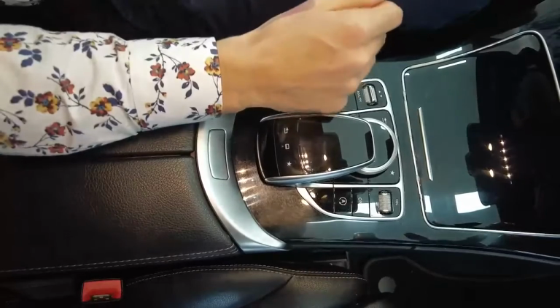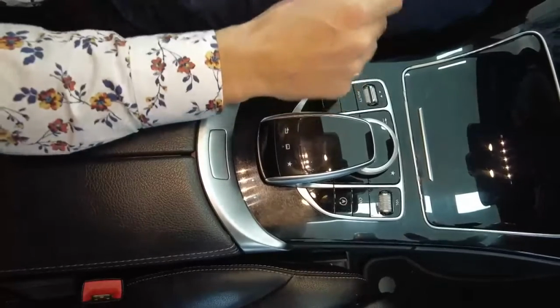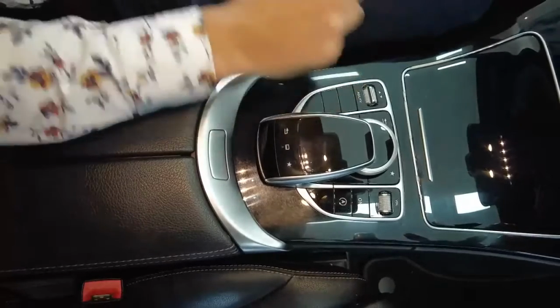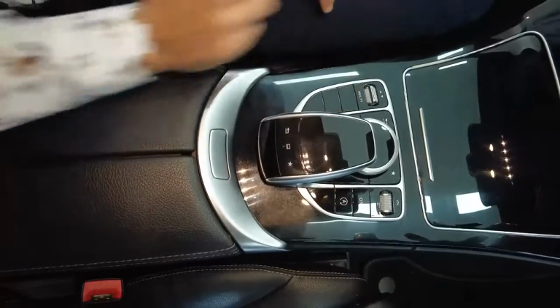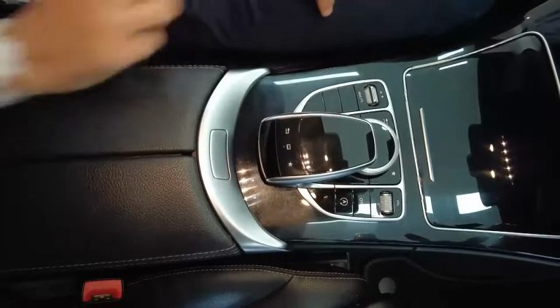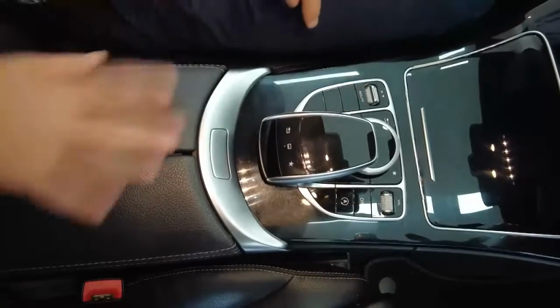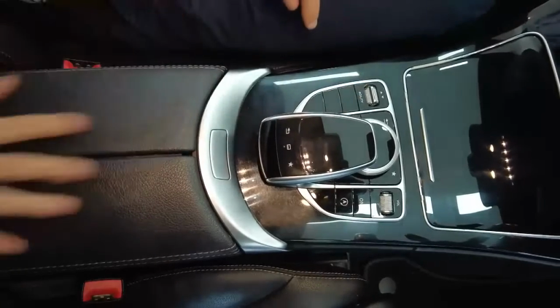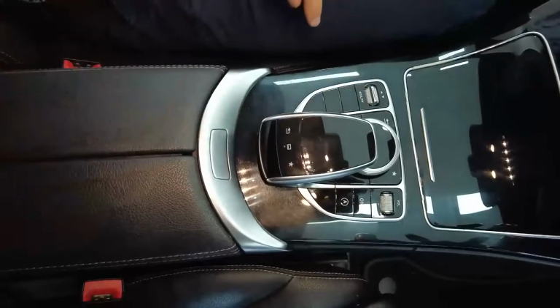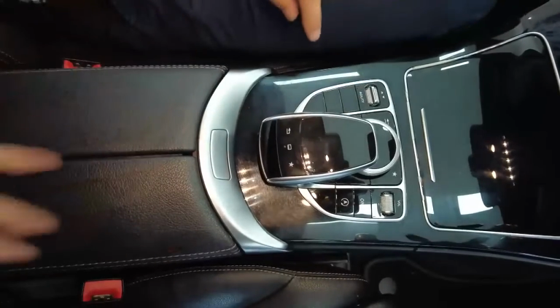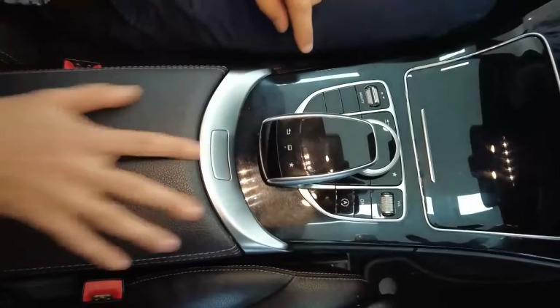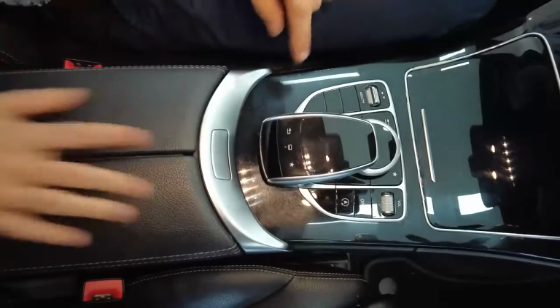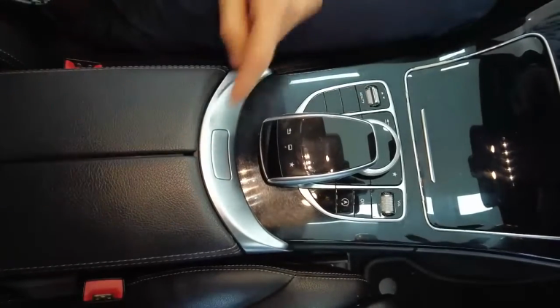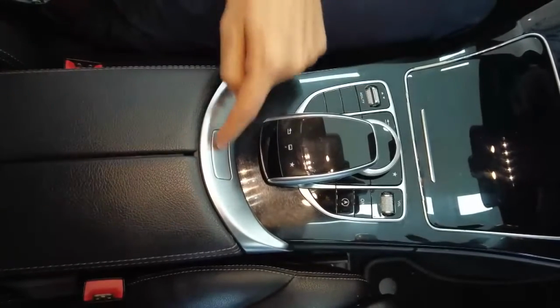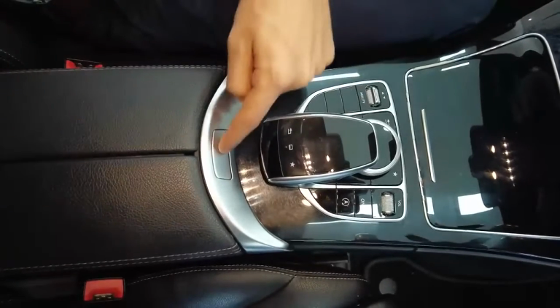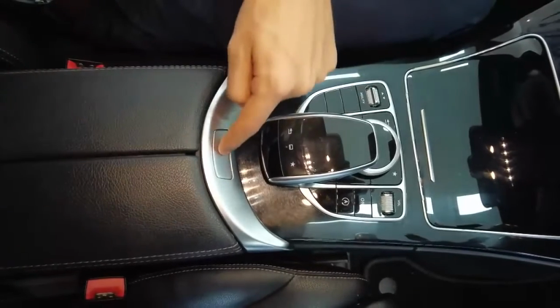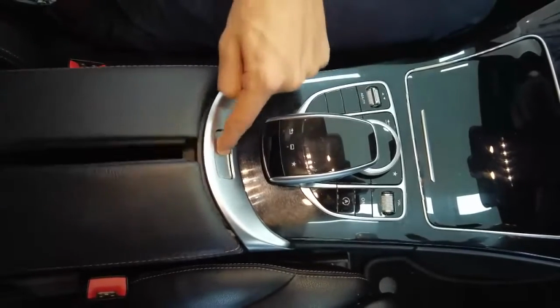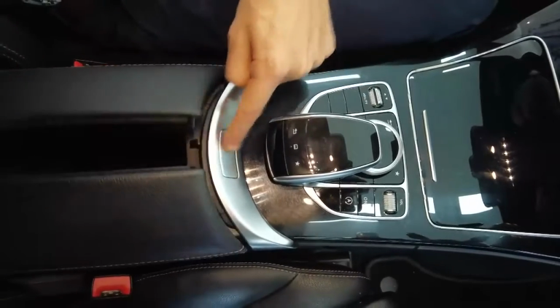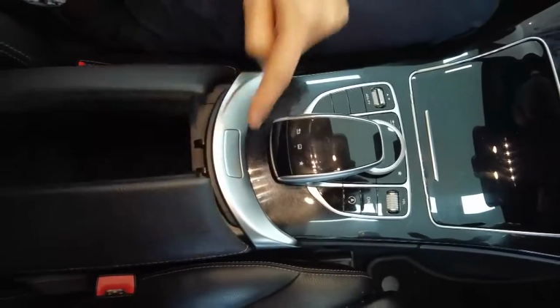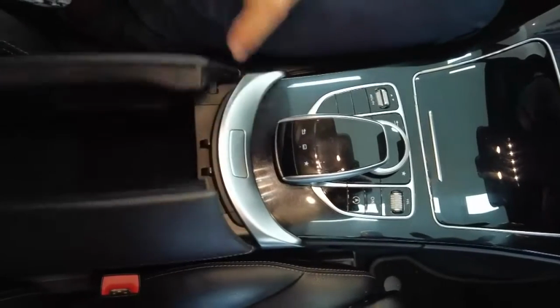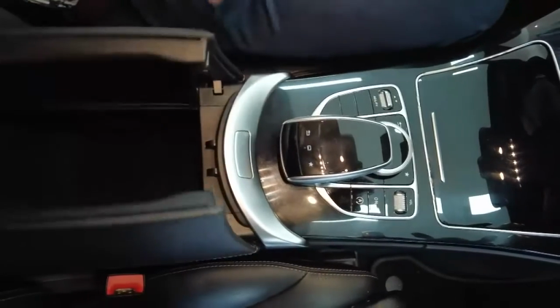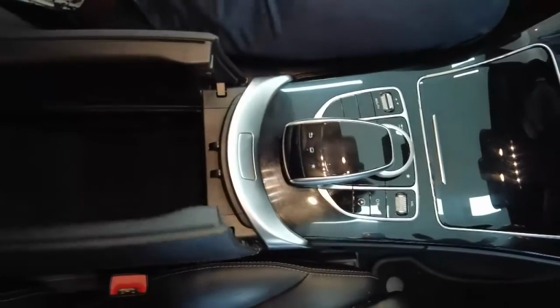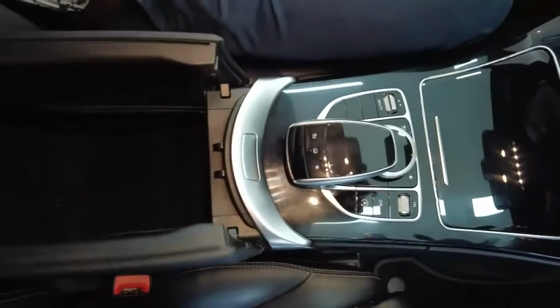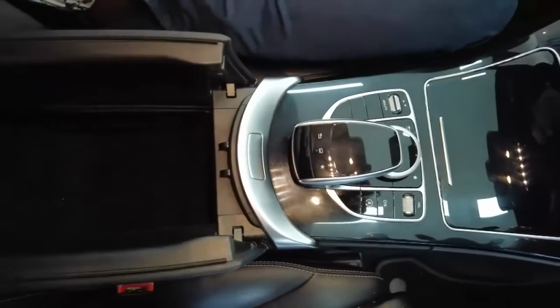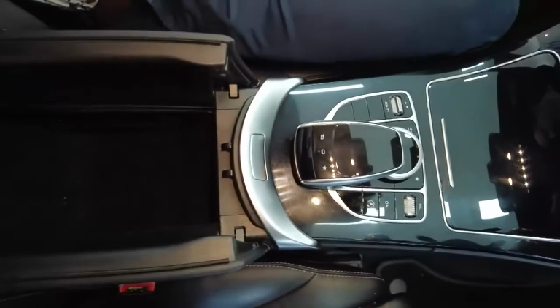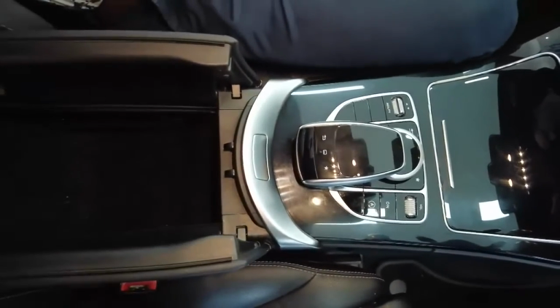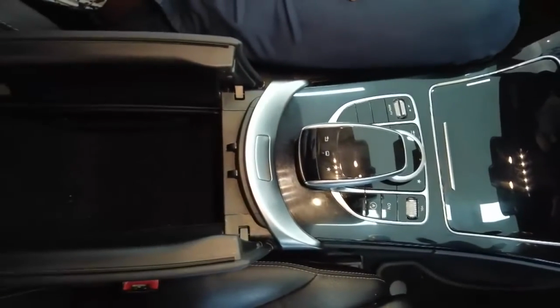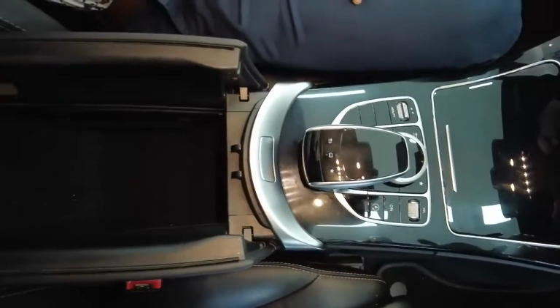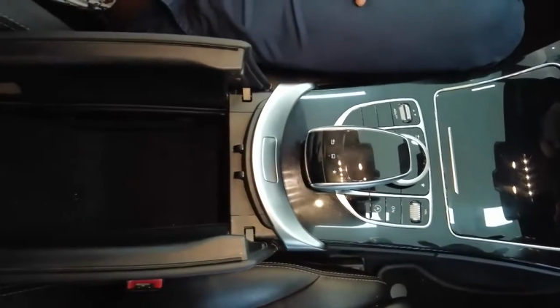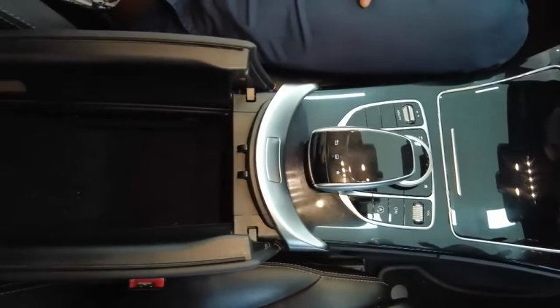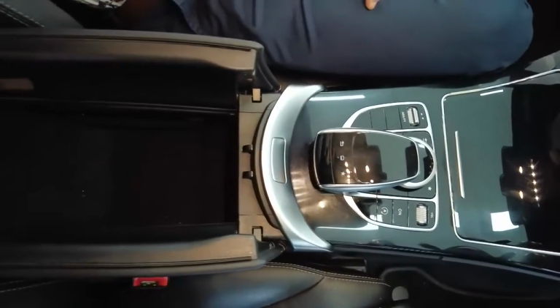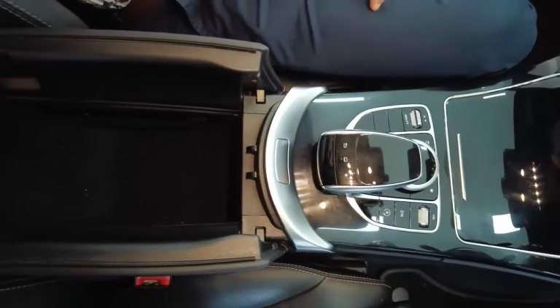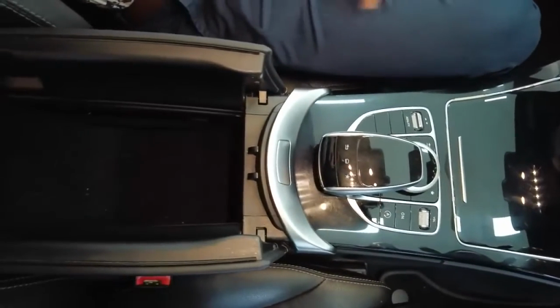Armrests in the center here — press this lever button and they flip up, giving you your central storage.